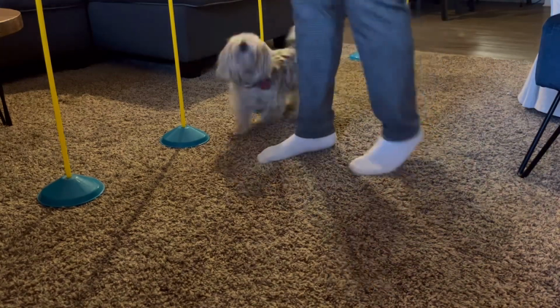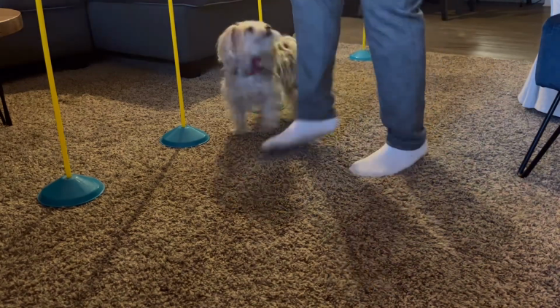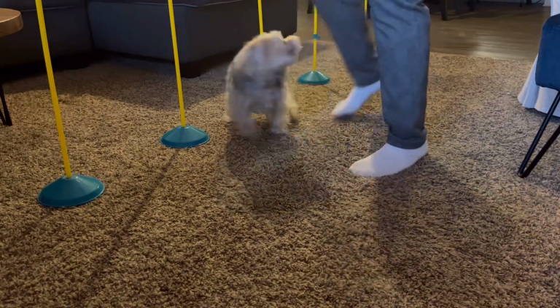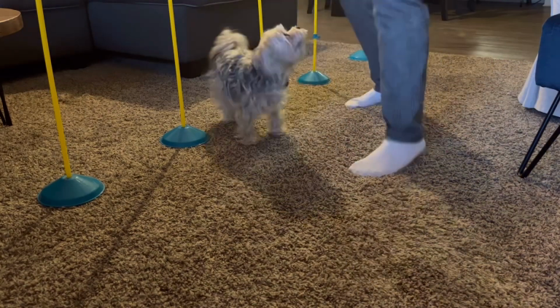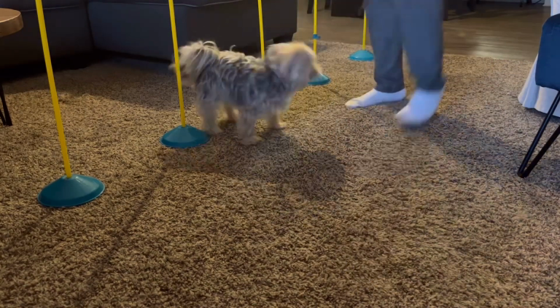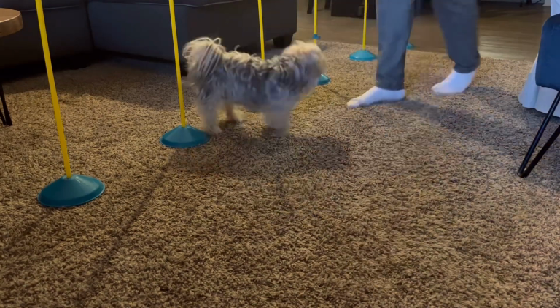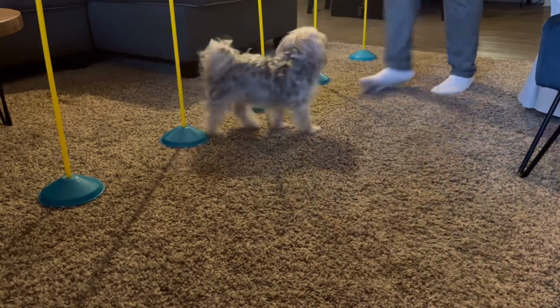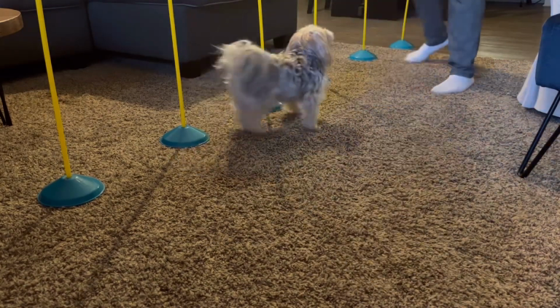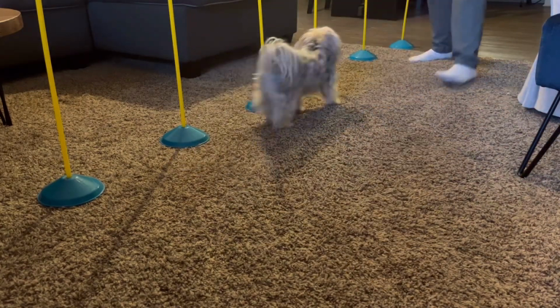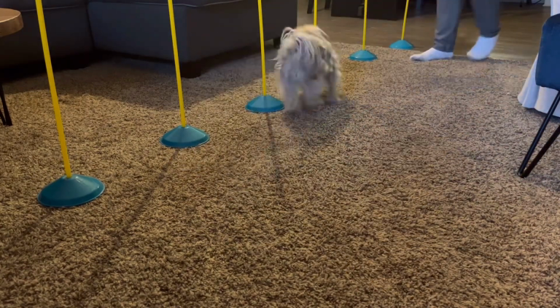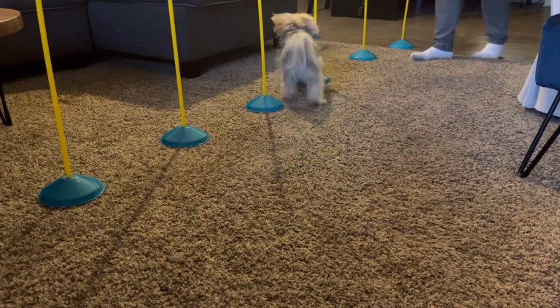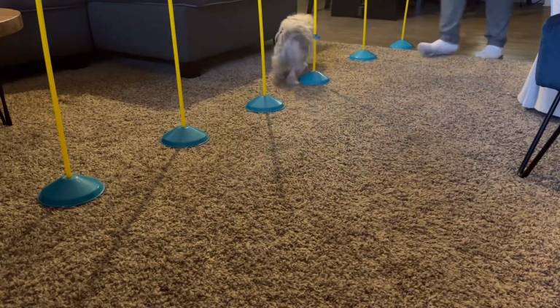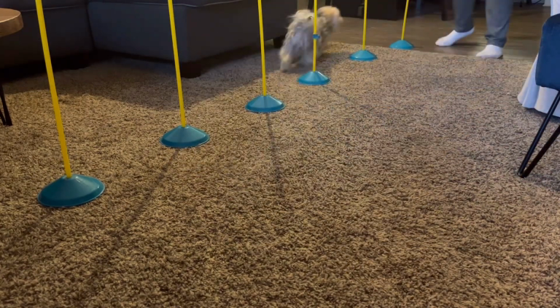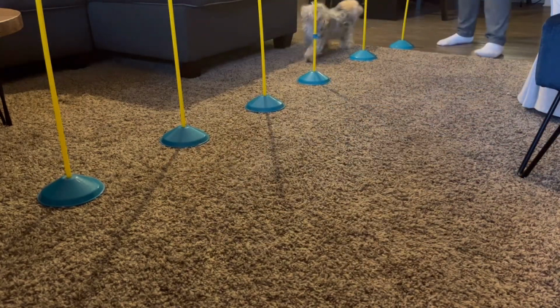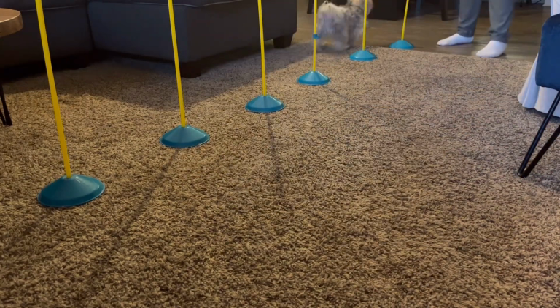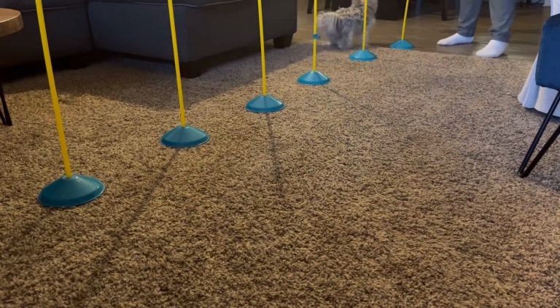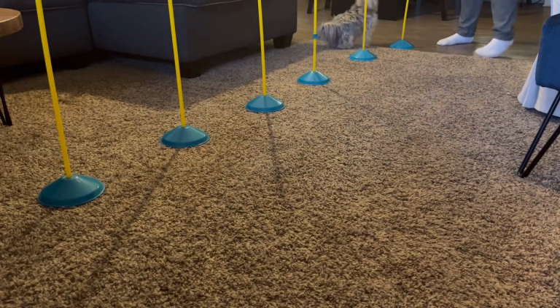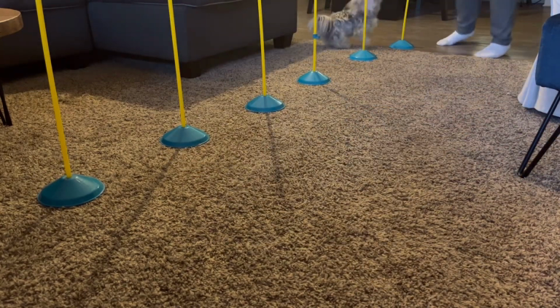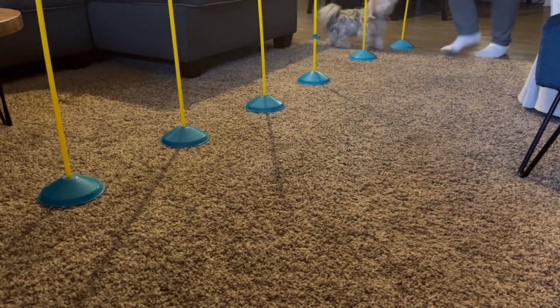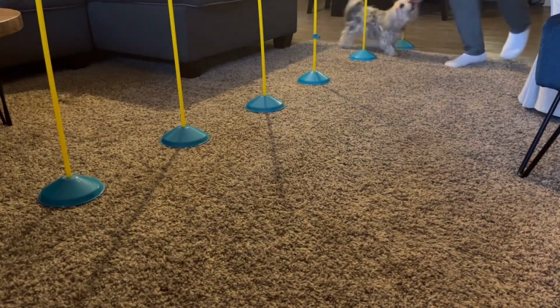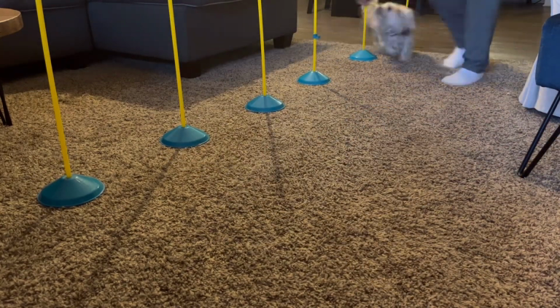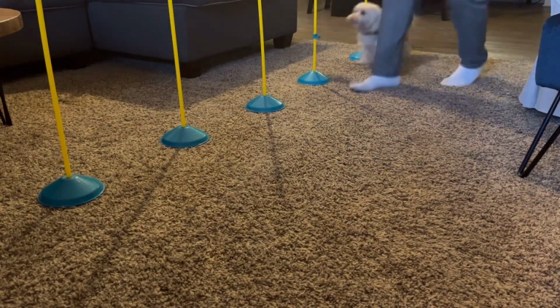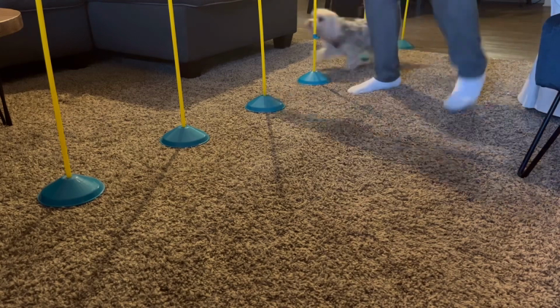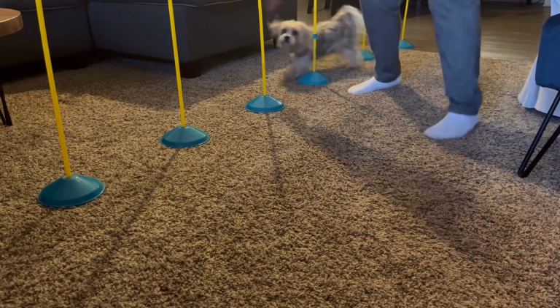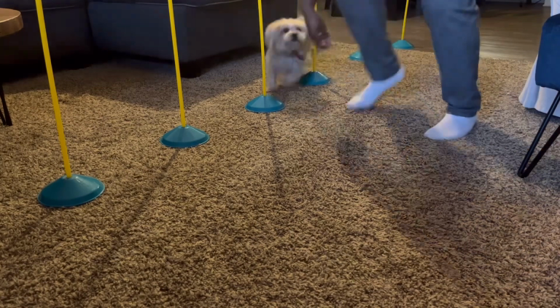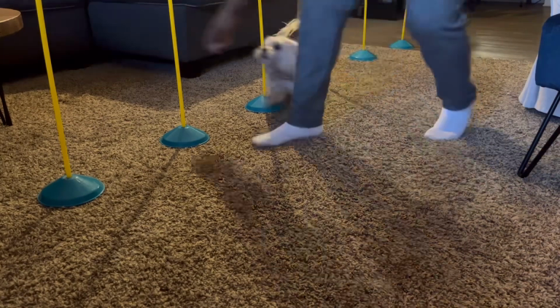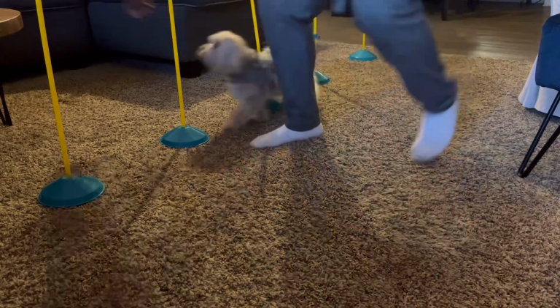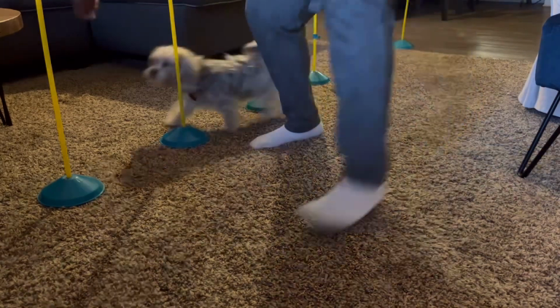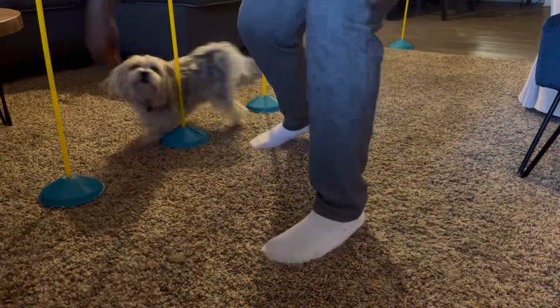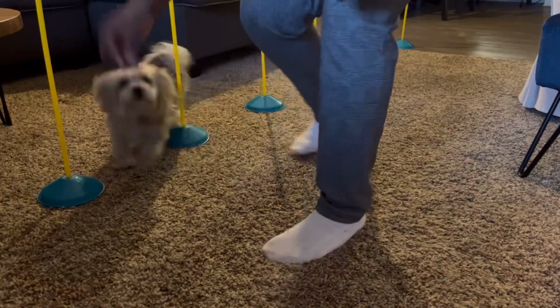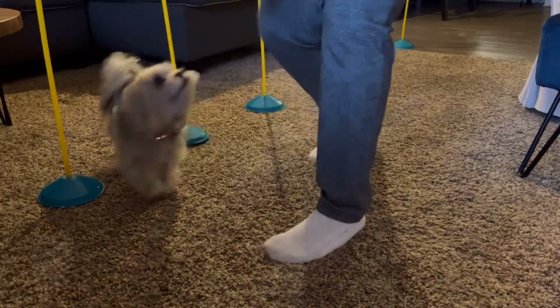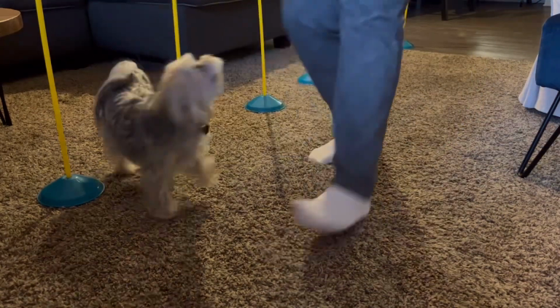I begin to challenge her by picking up the speed. She doesn't weave, so I do not reward. We just start again.